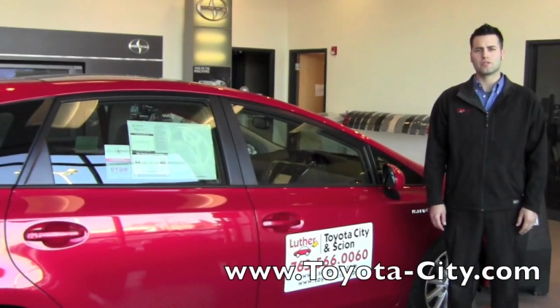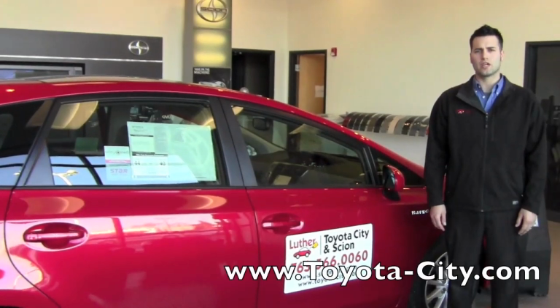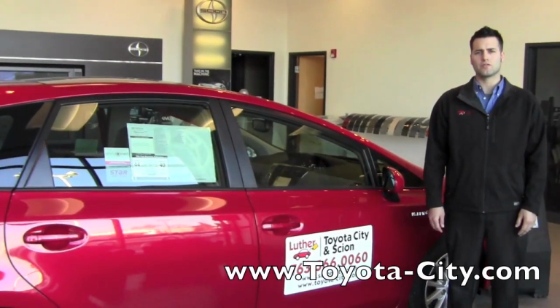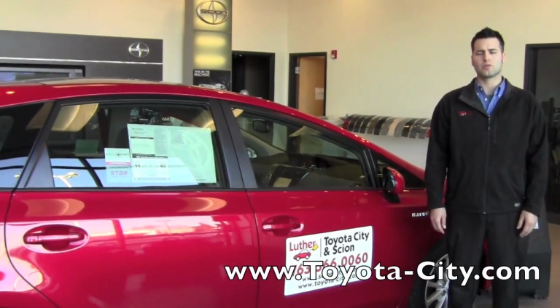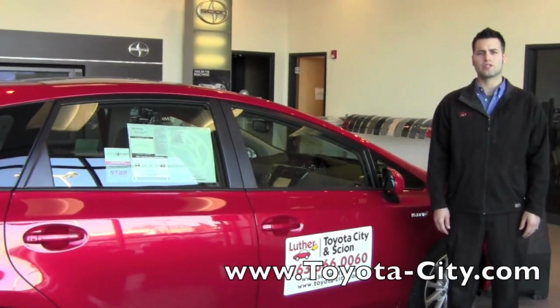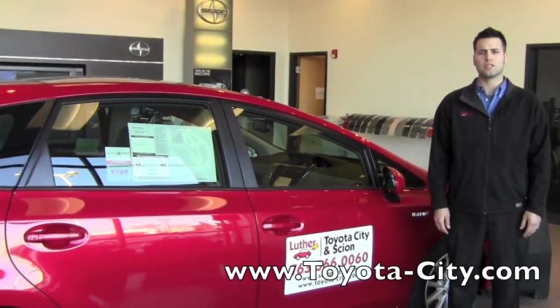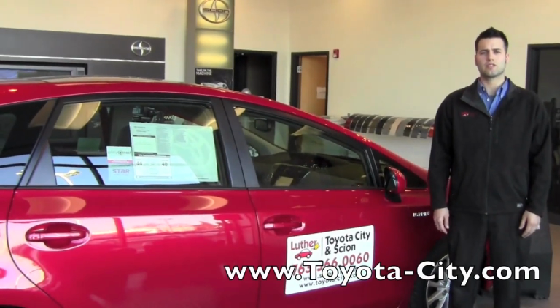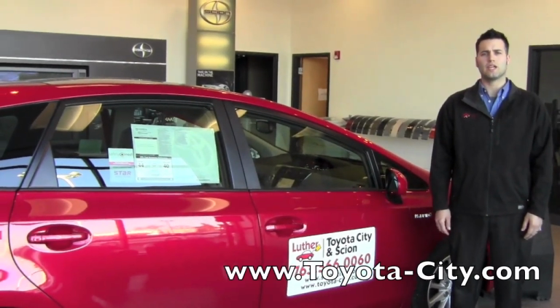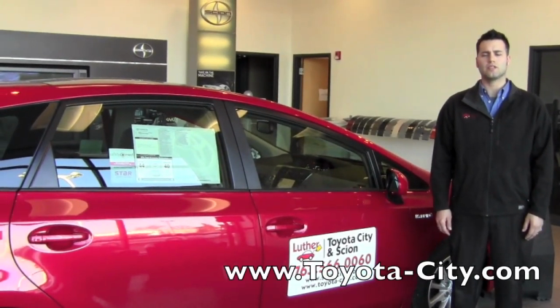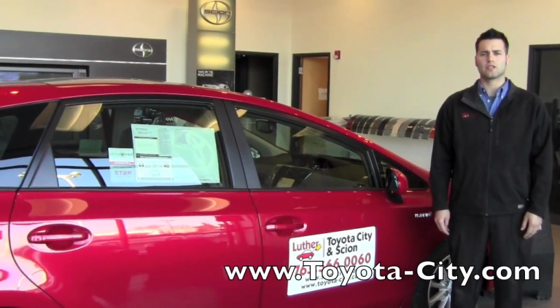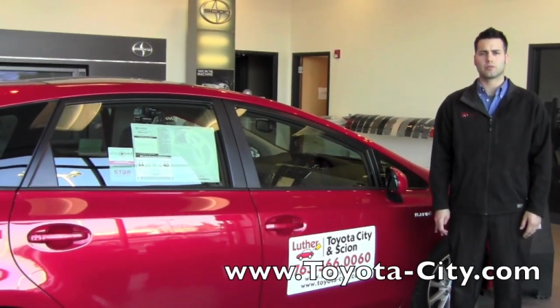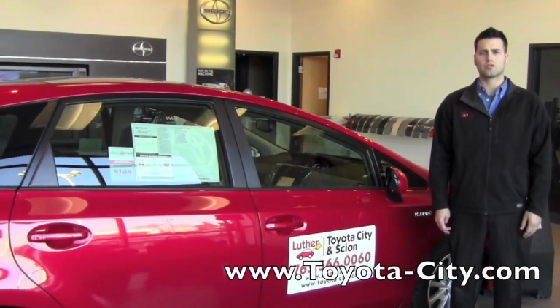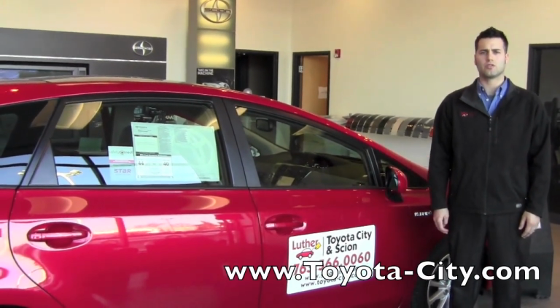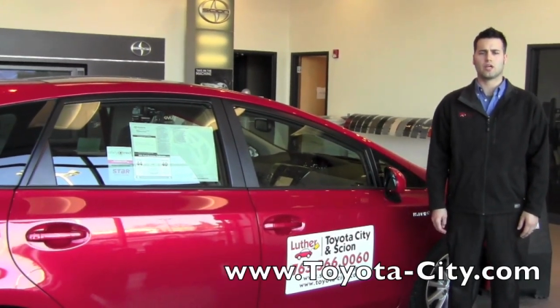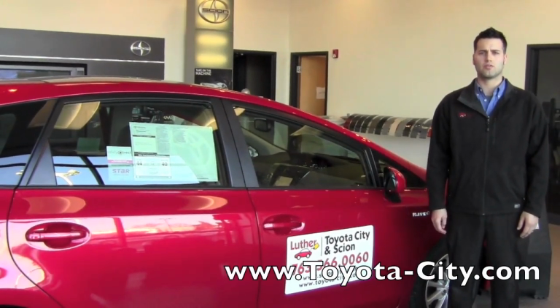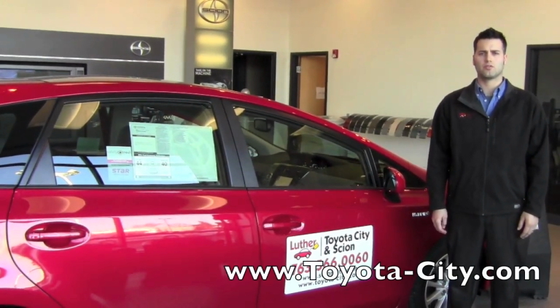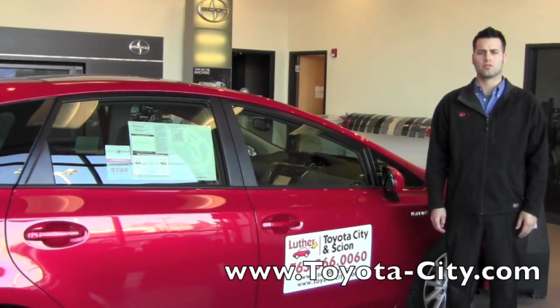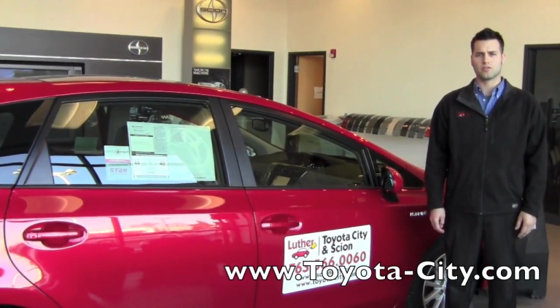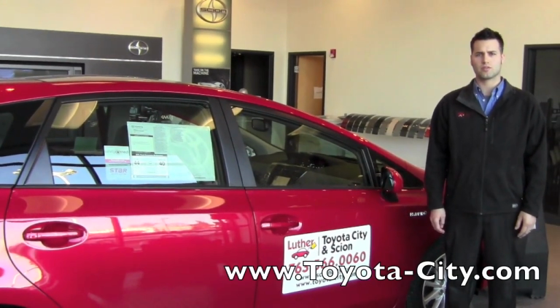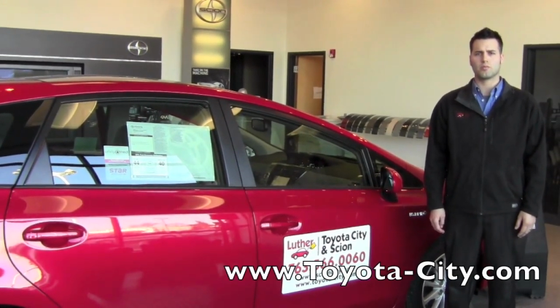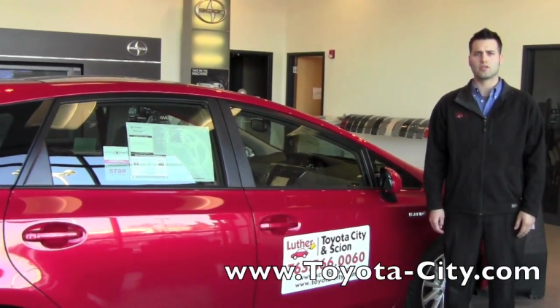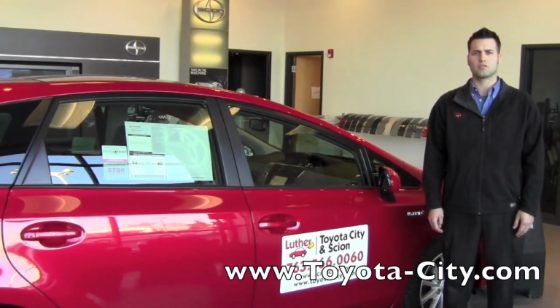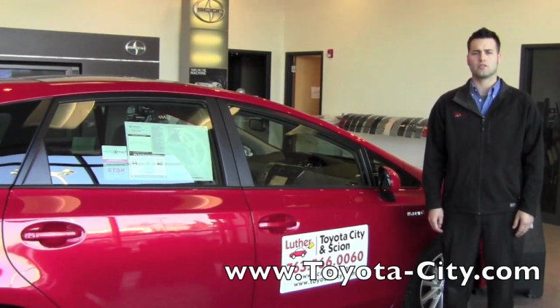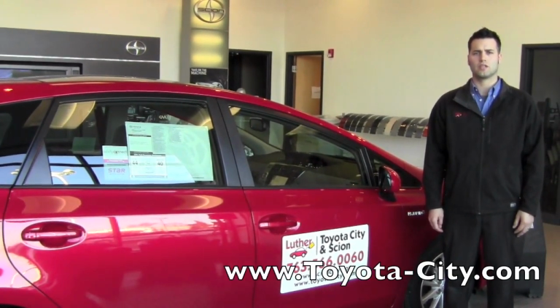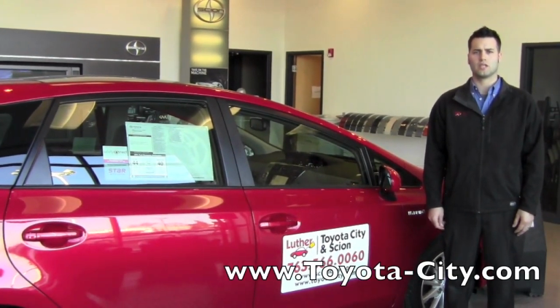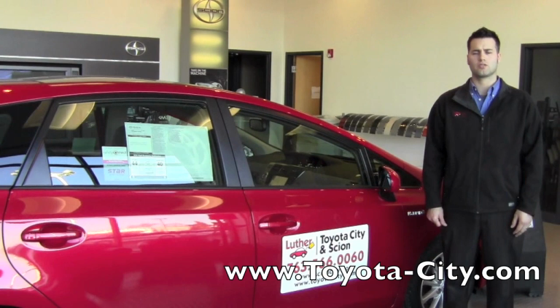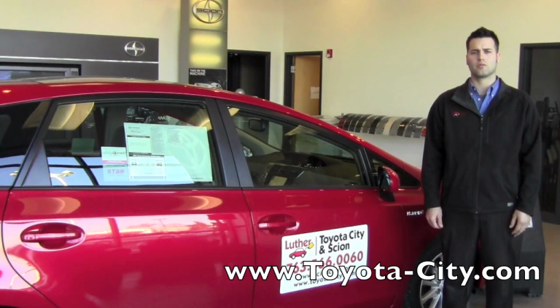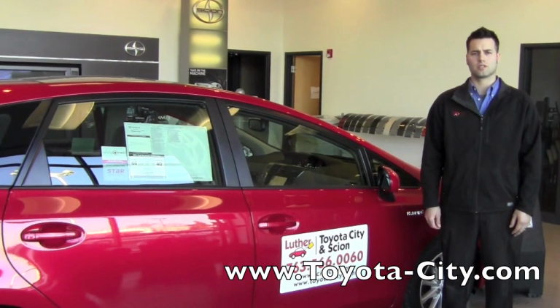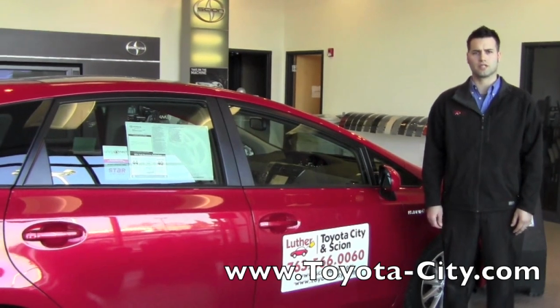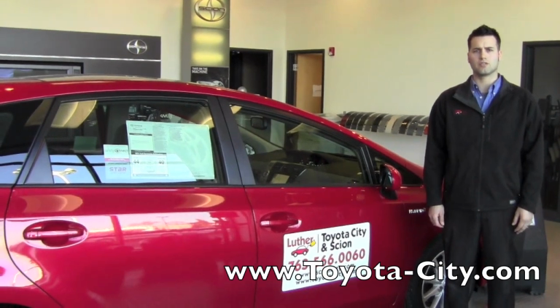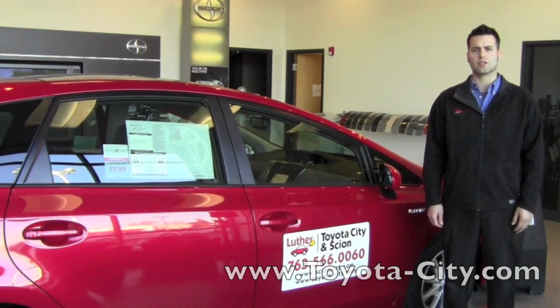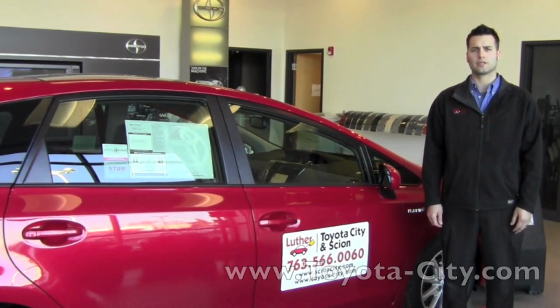My name is Josh from Toyota City at Scion, and today I'm going to show you how to adjust your tire pressure and show you what the tire light looks like.